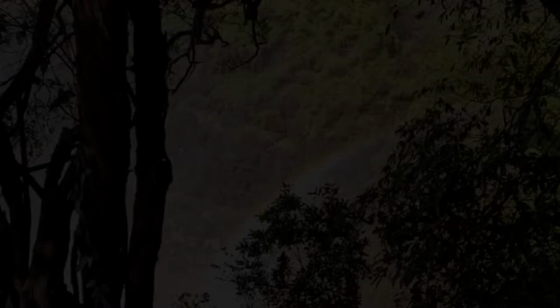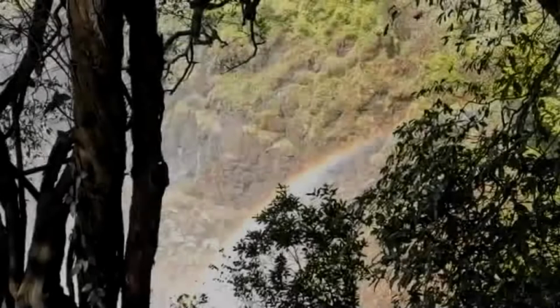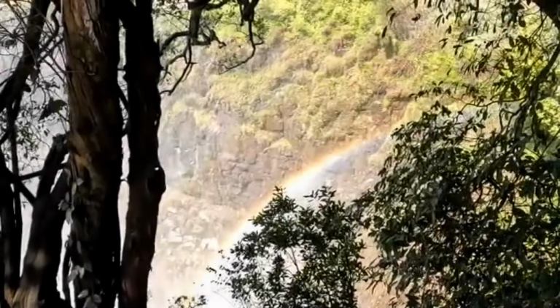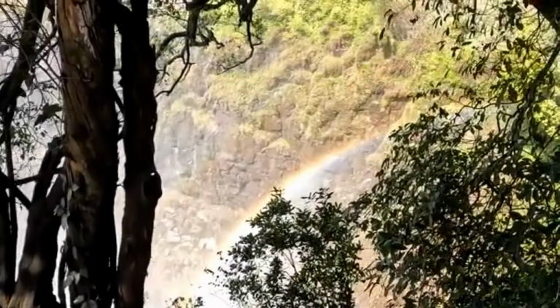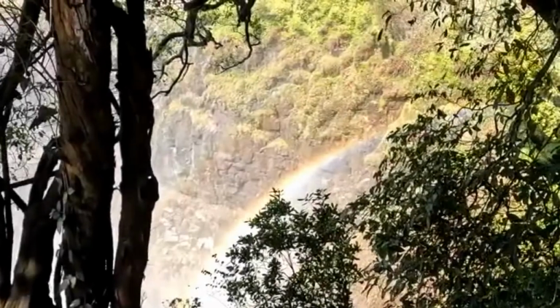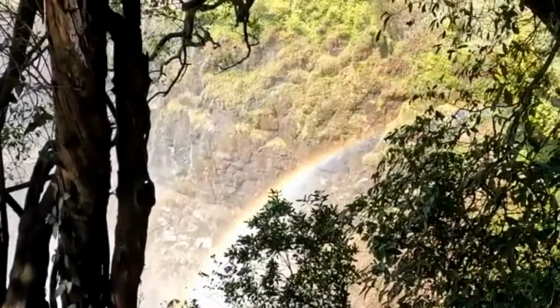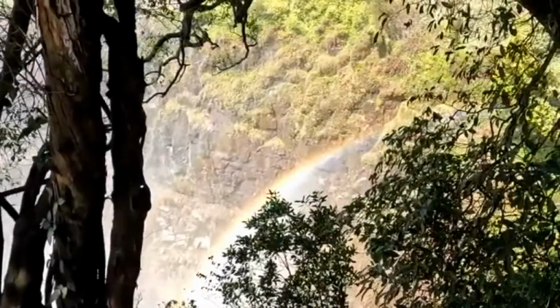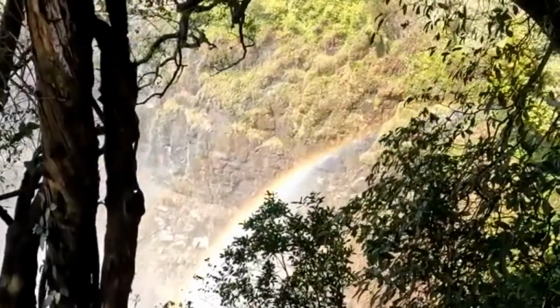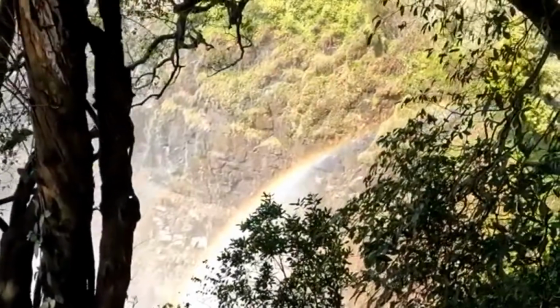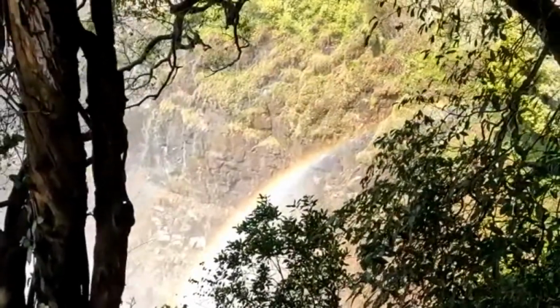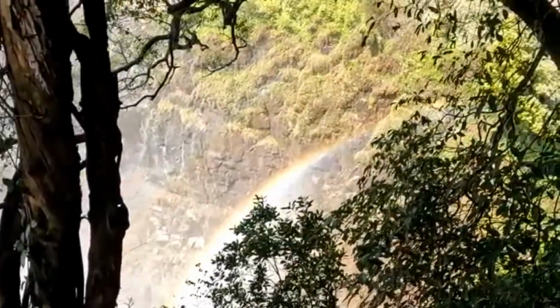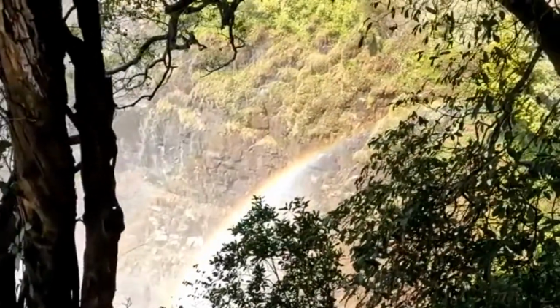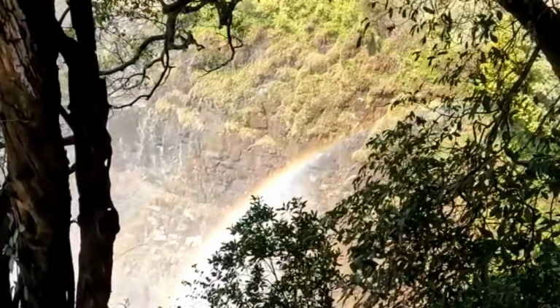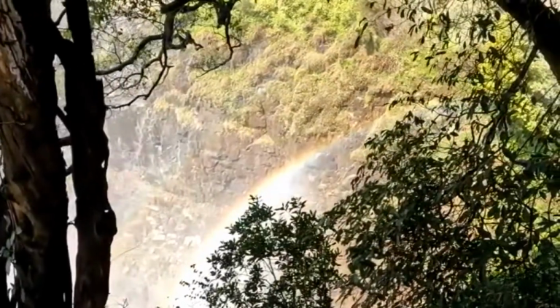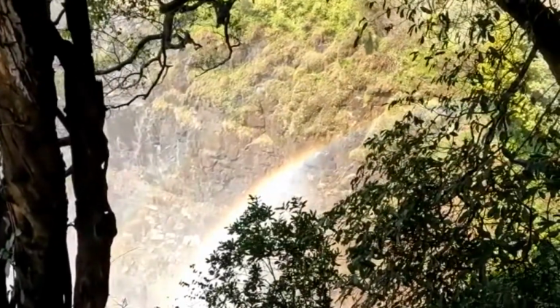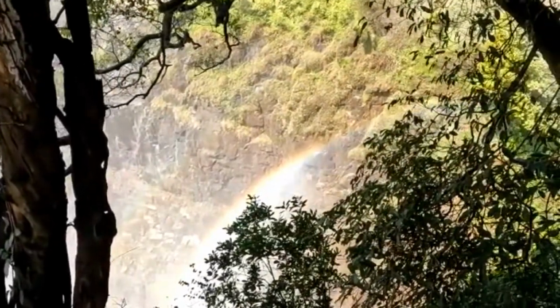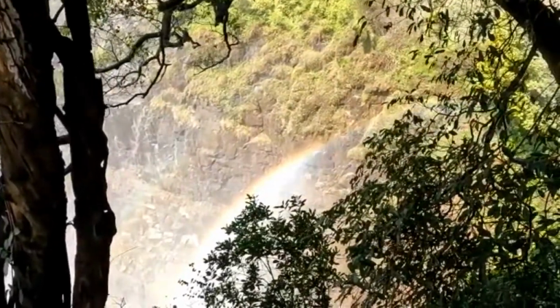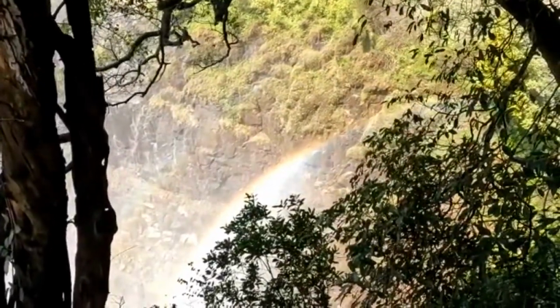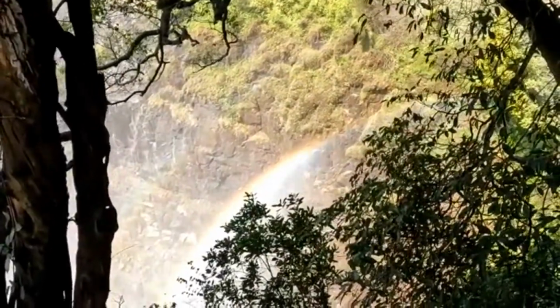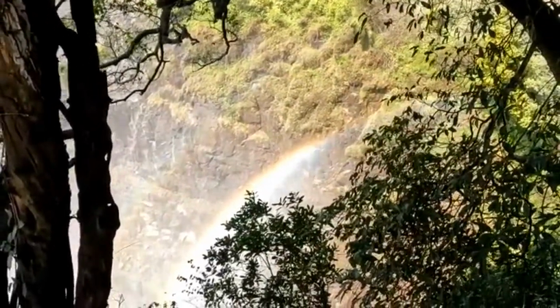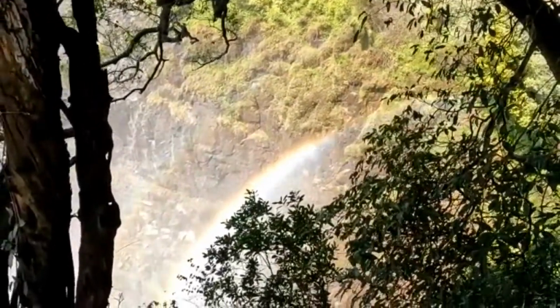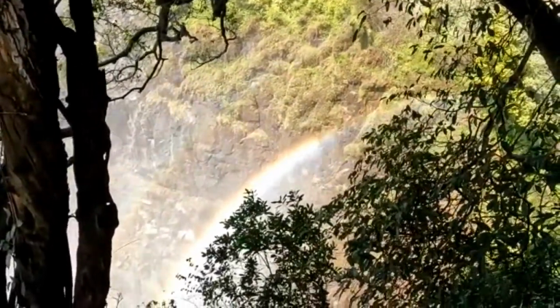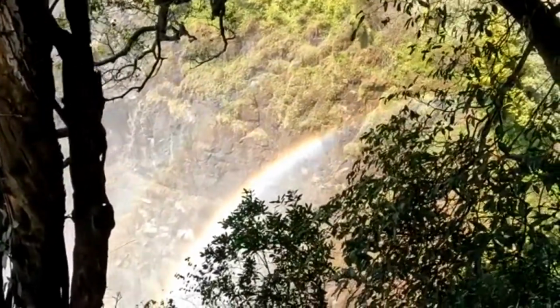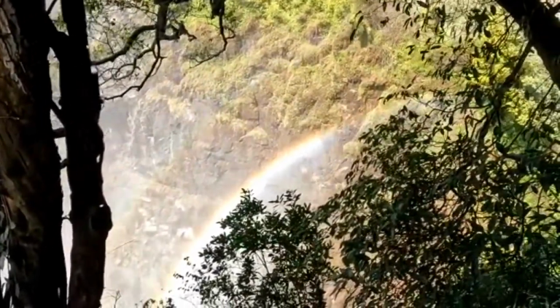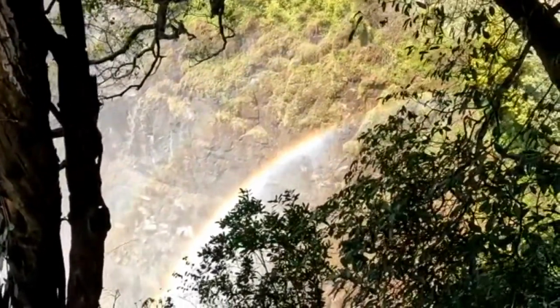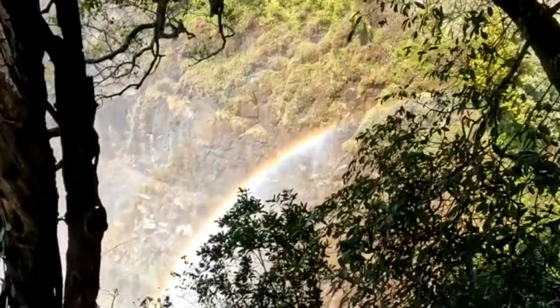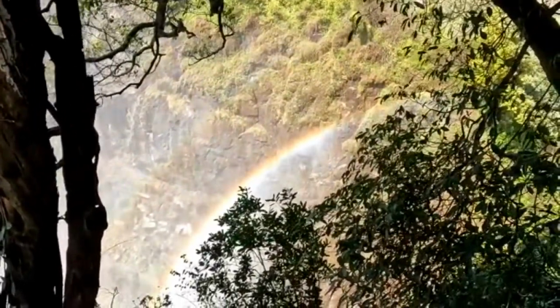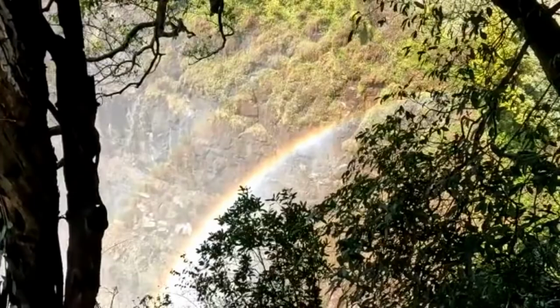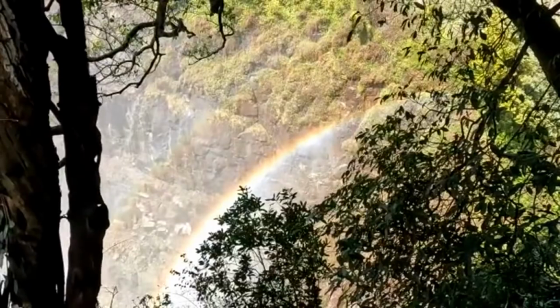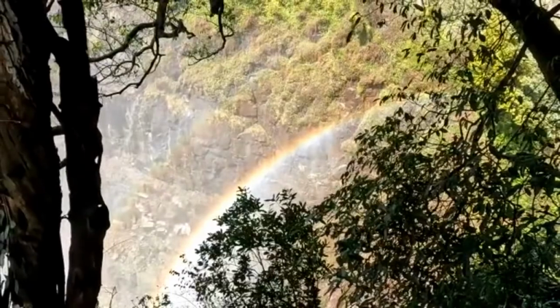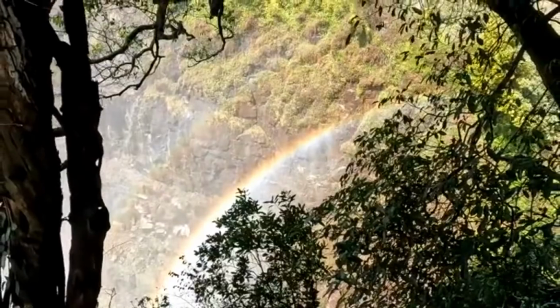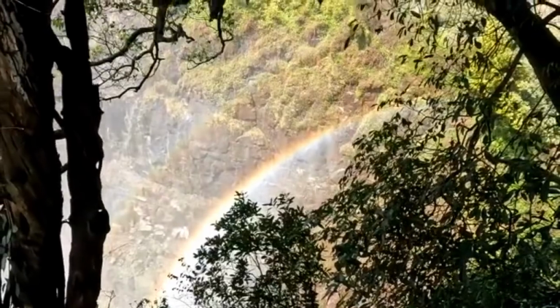Look at this! We can see a beautiful rainbow coming up from the bottom.